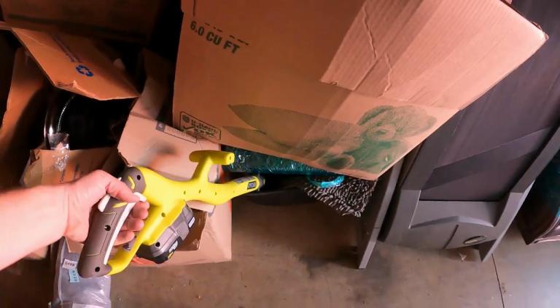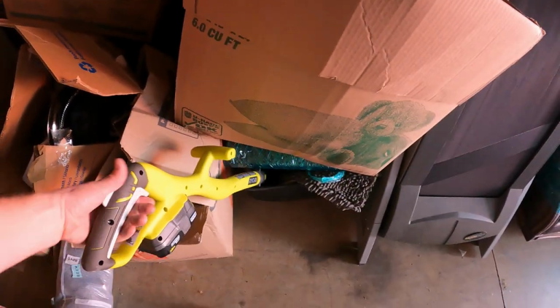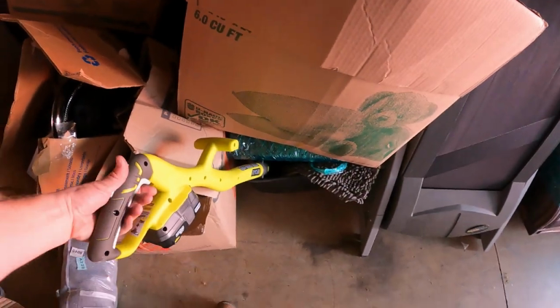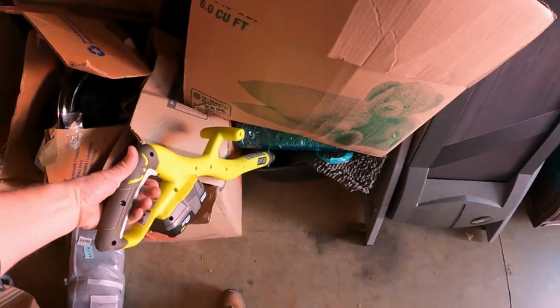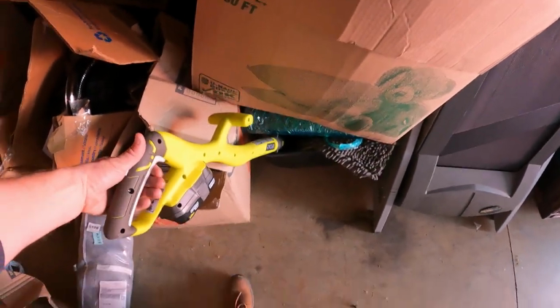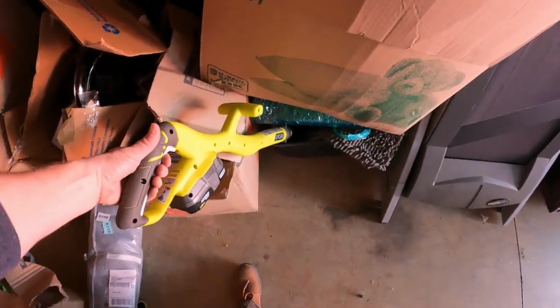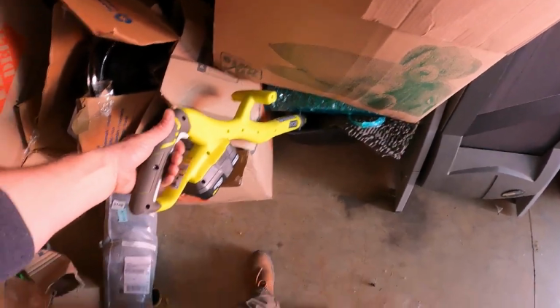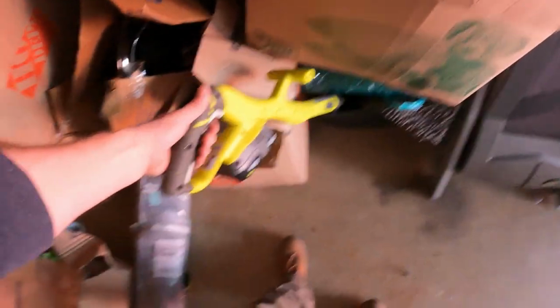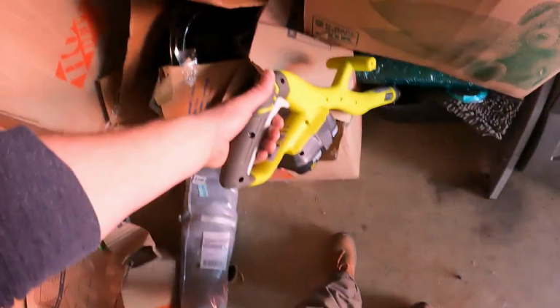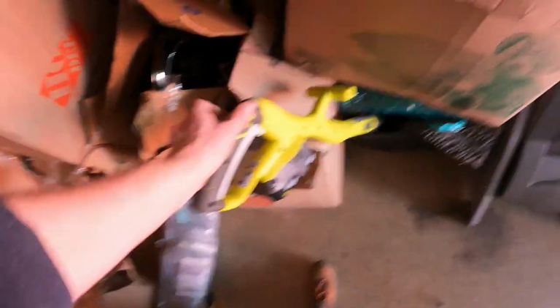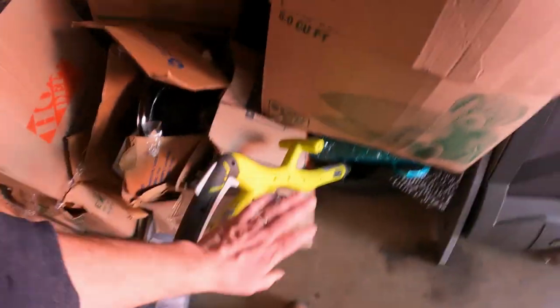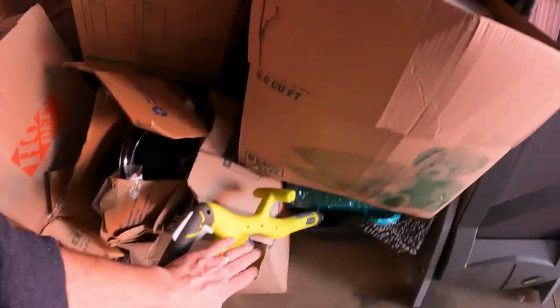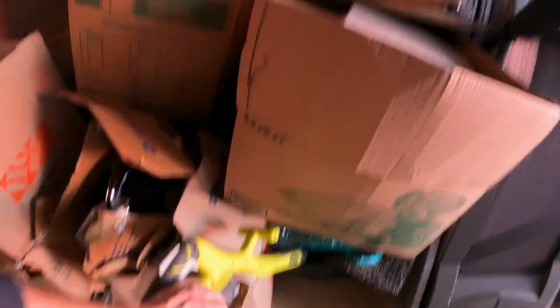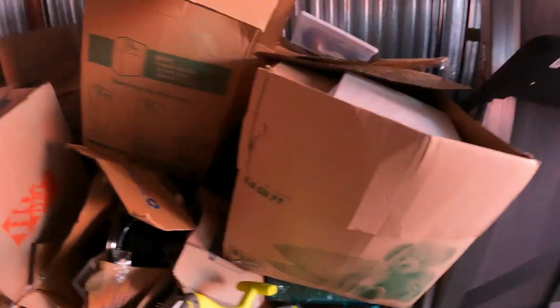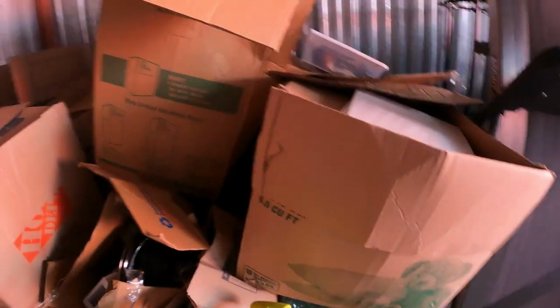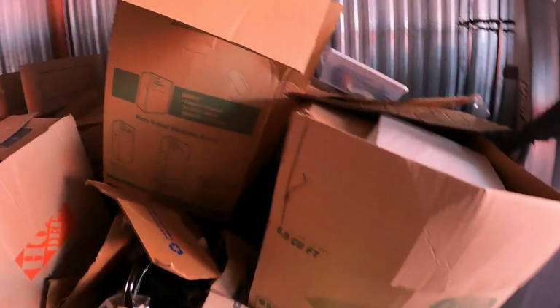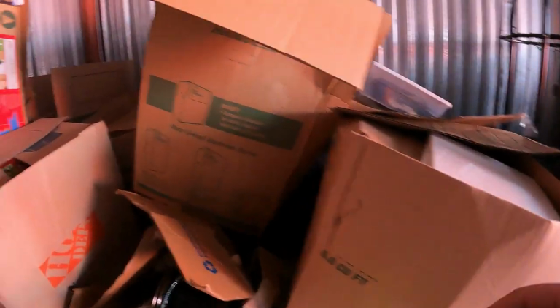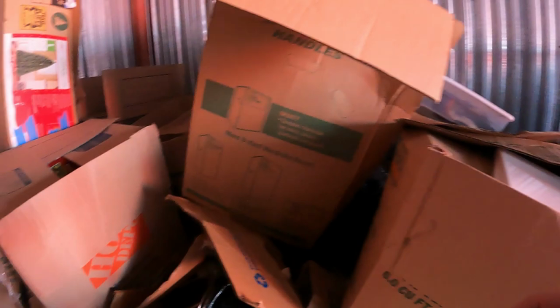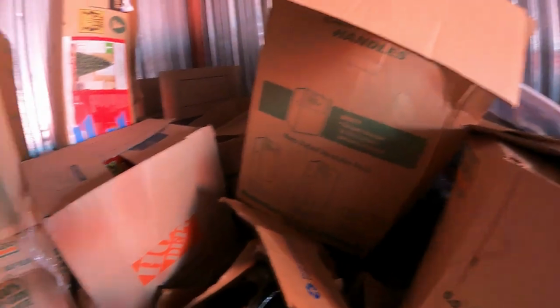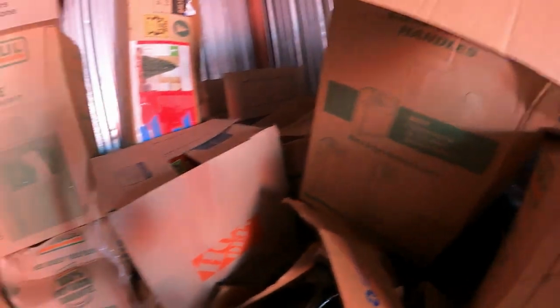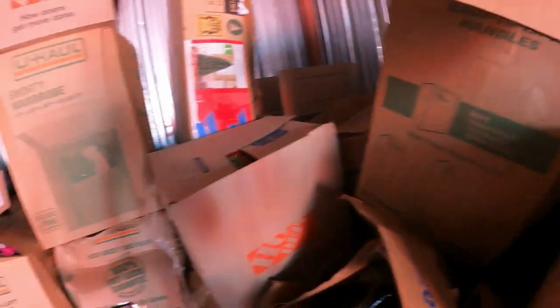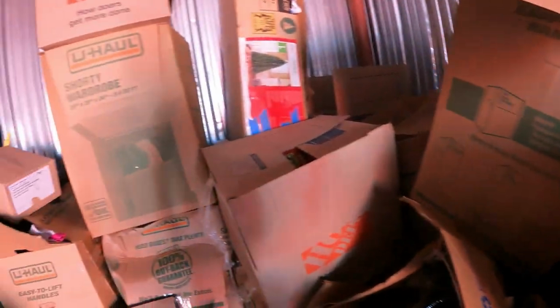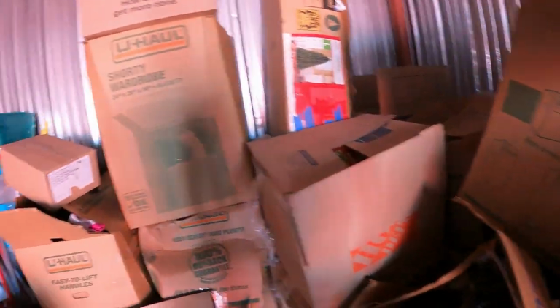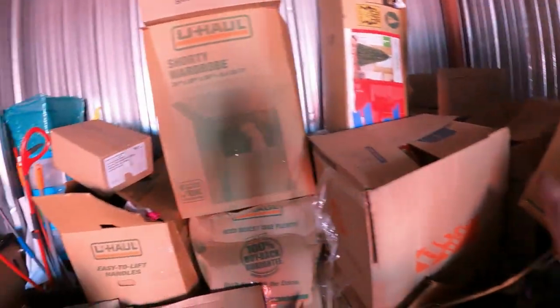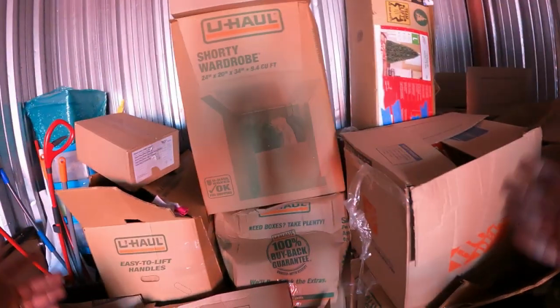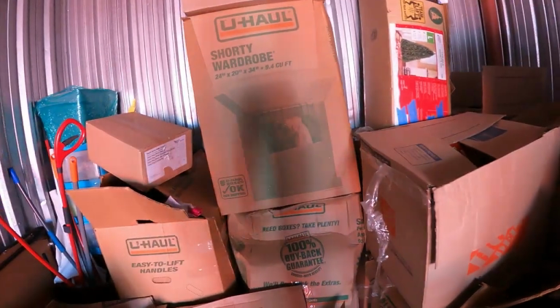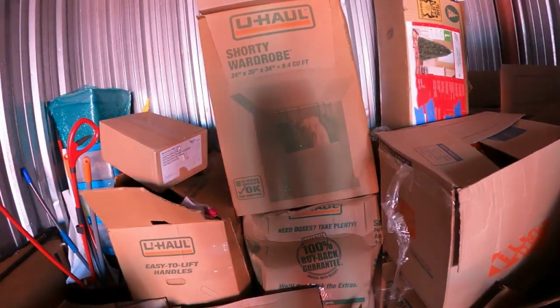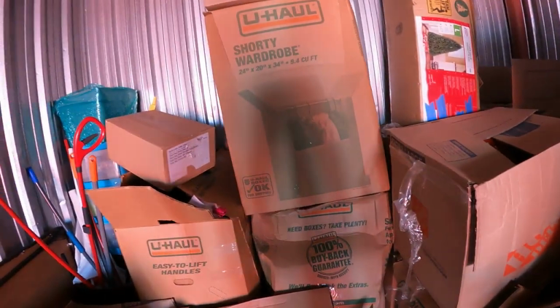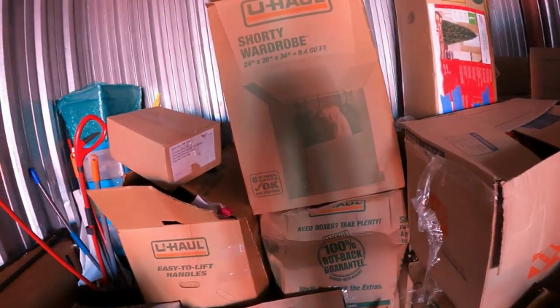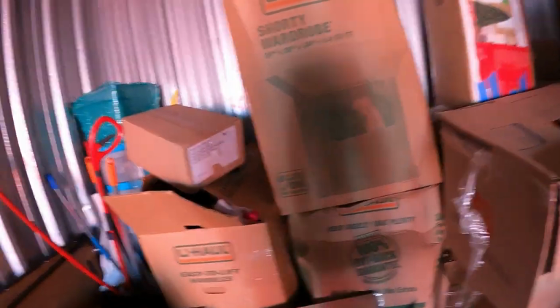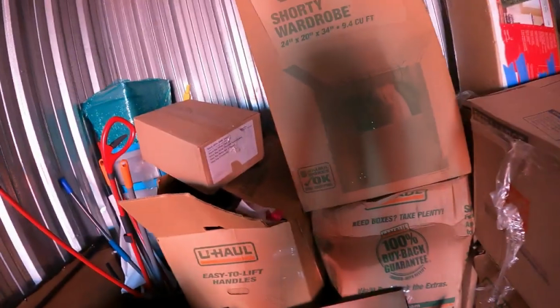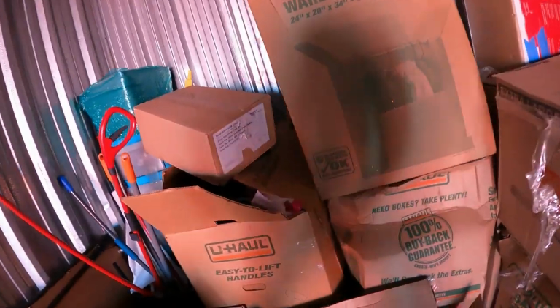I've got a Ryobi here with the battery — we'll have to see what's going on with that. But lots more boxes to look at right here.